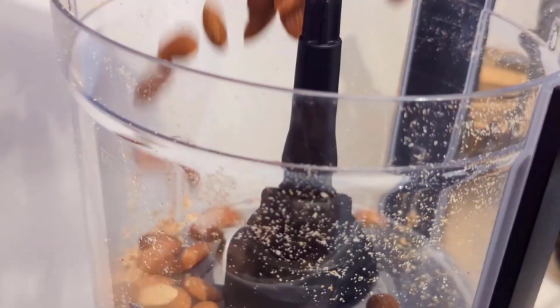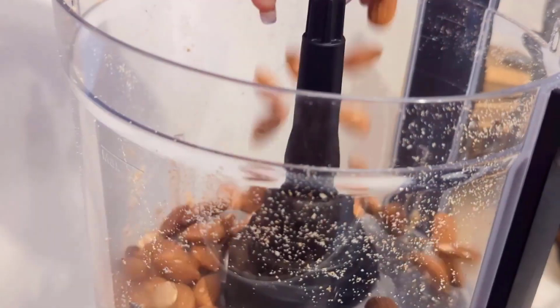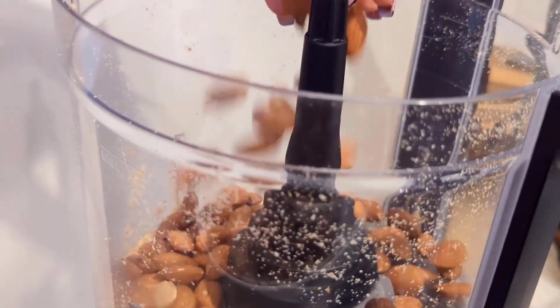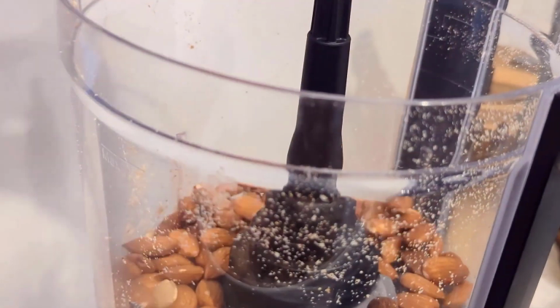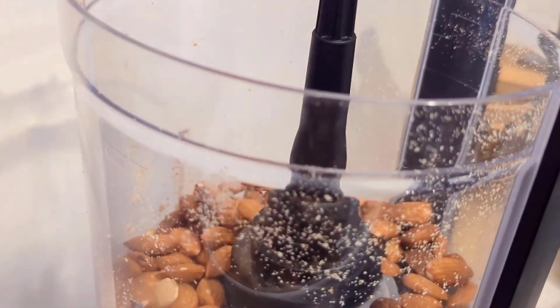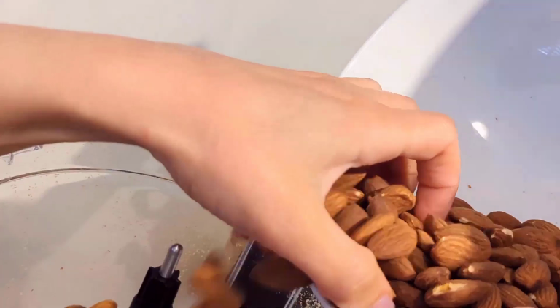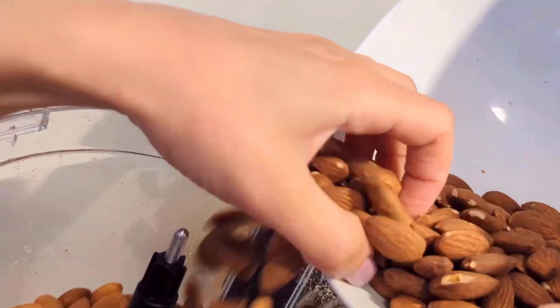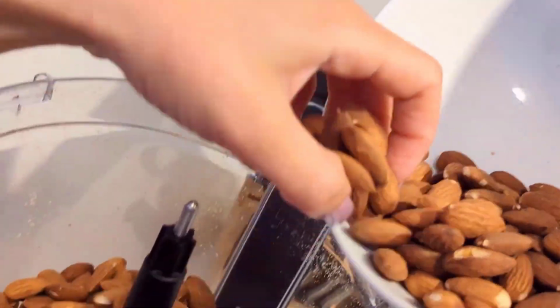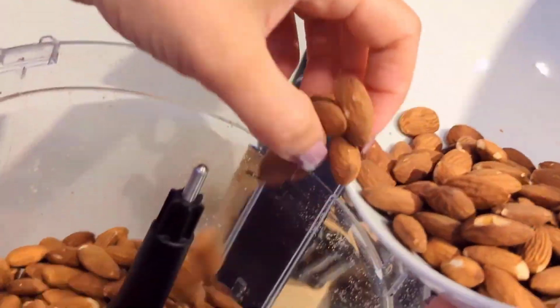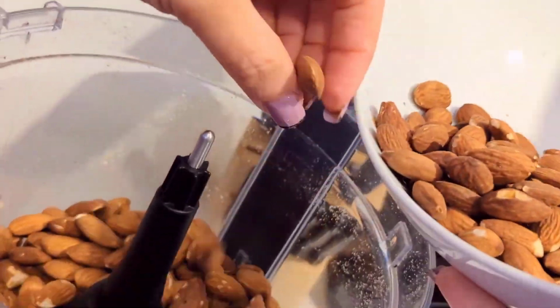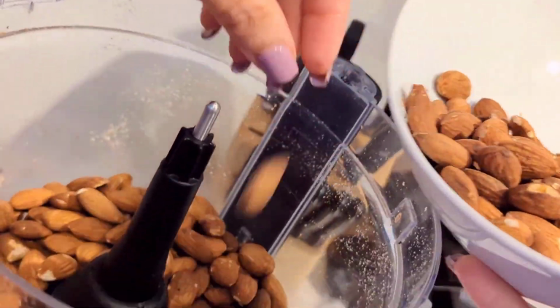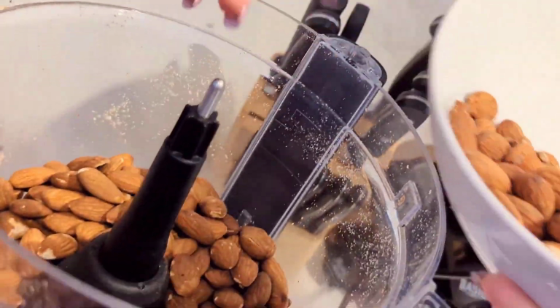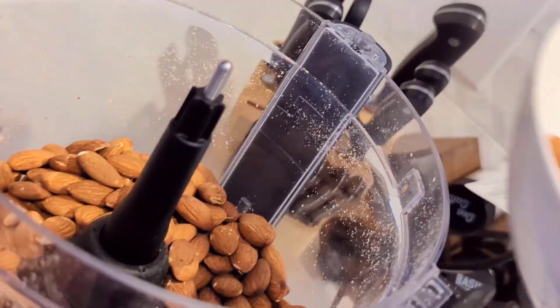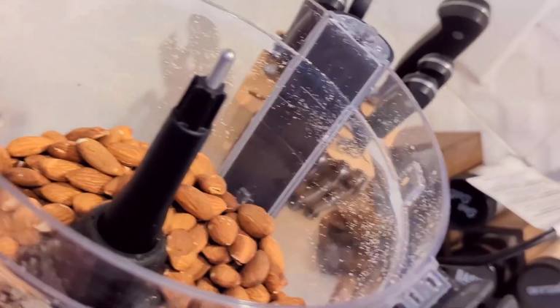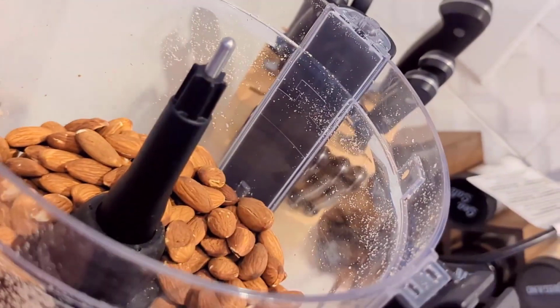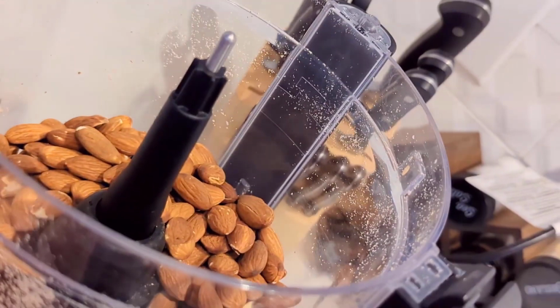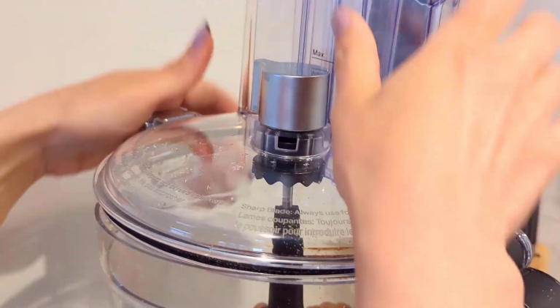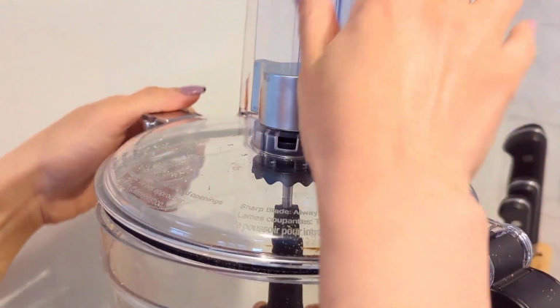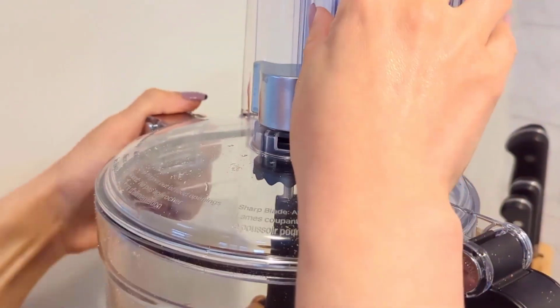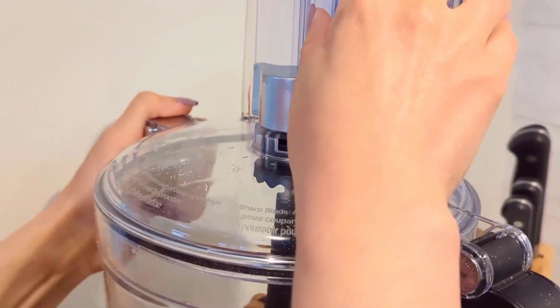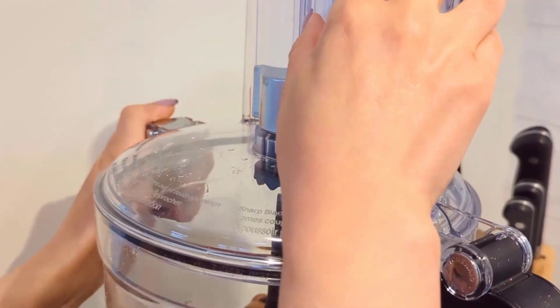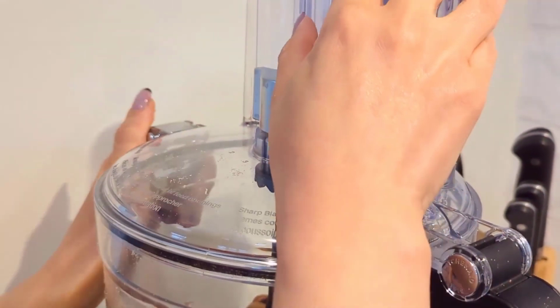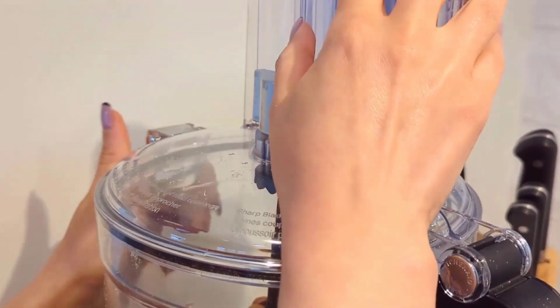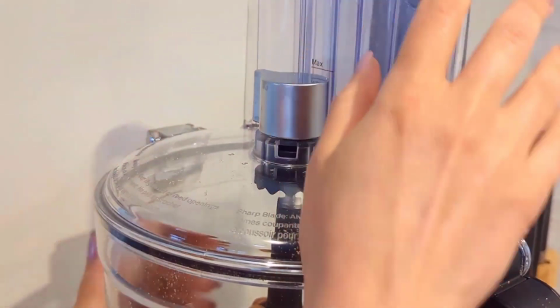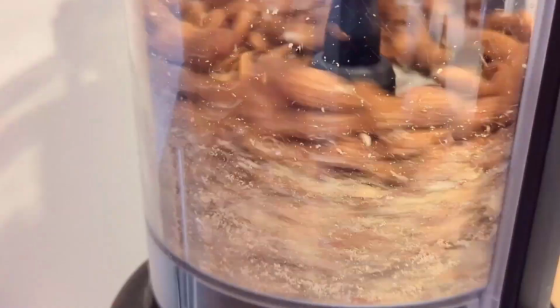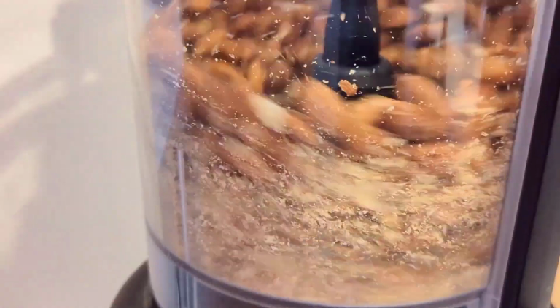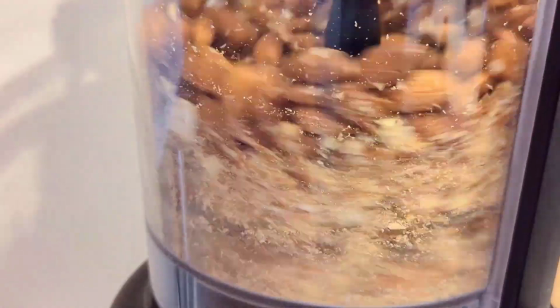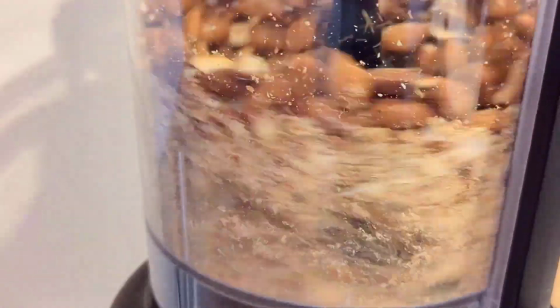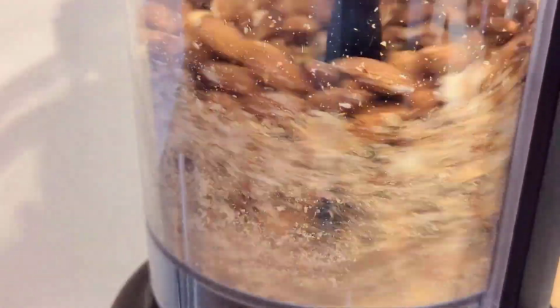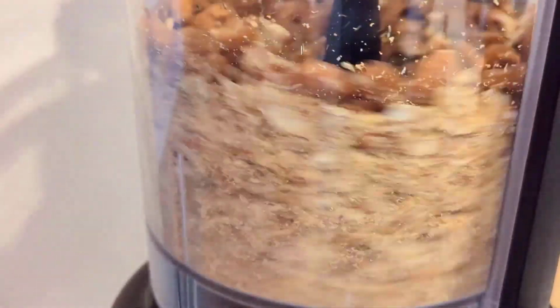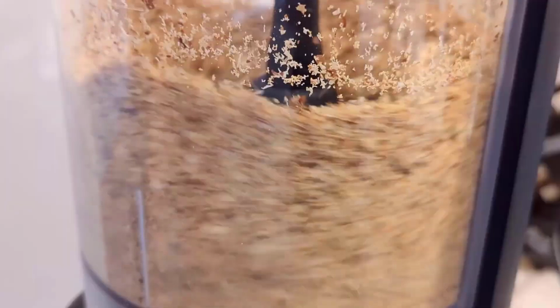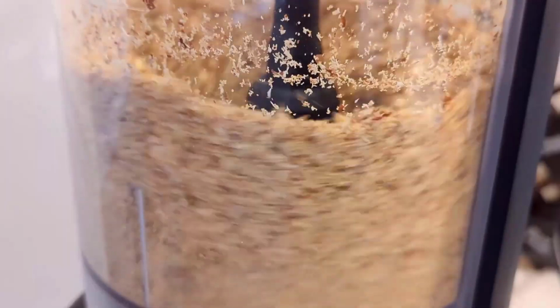Here I'm doing some almonds at high speed, and they chopped really nicely — beautifully chopped.